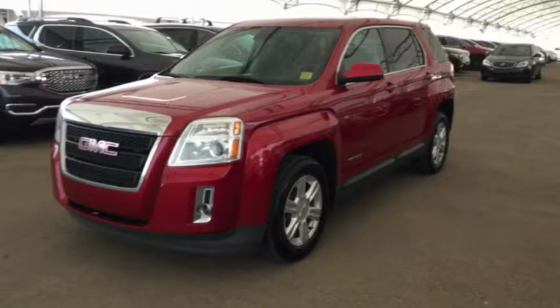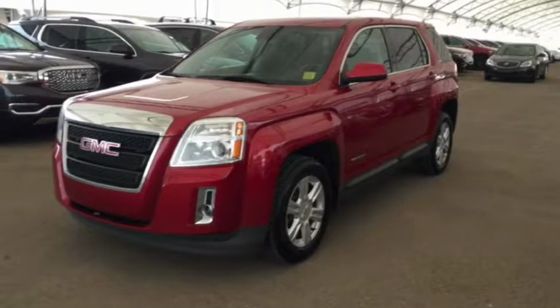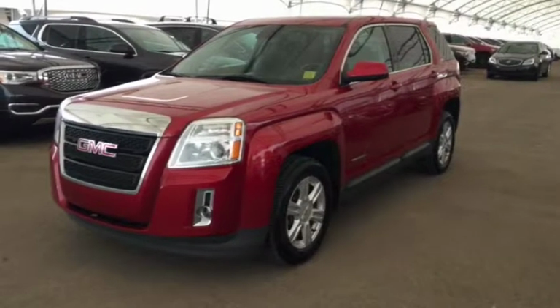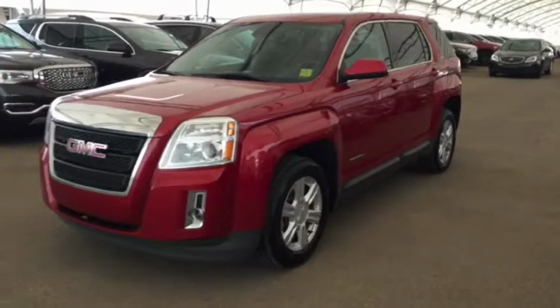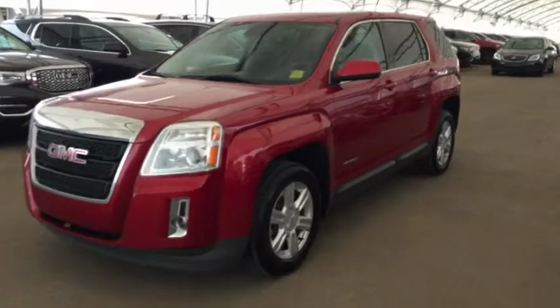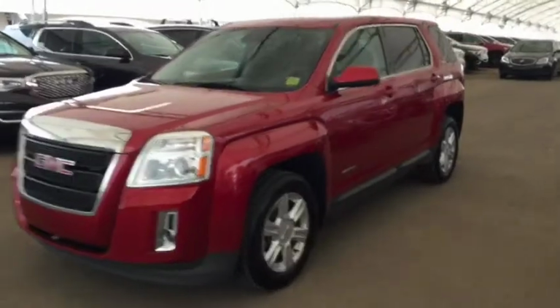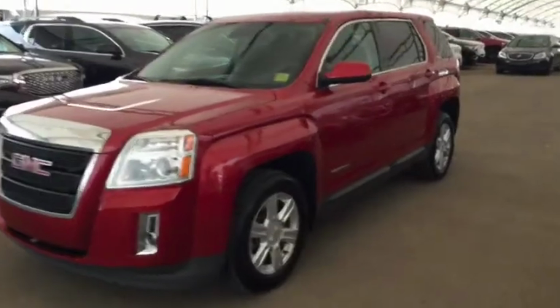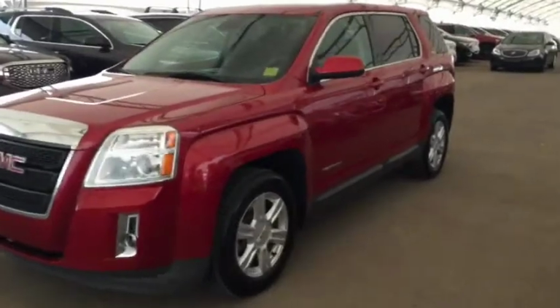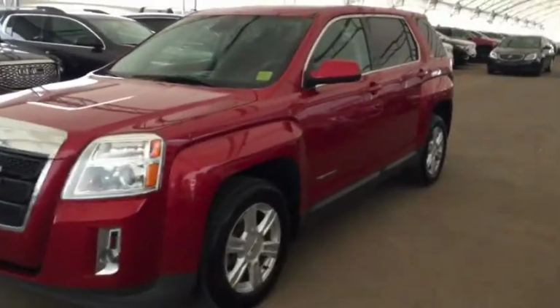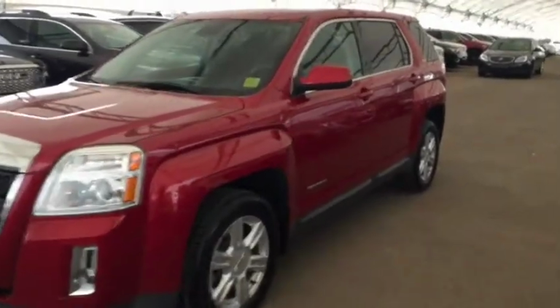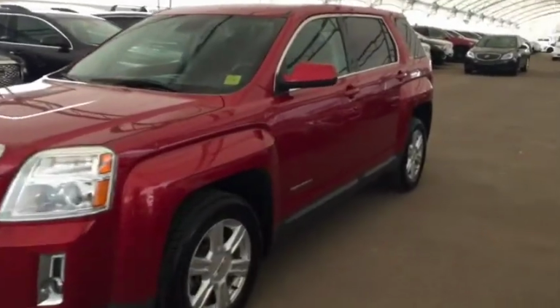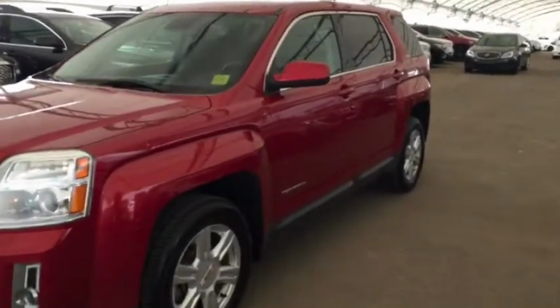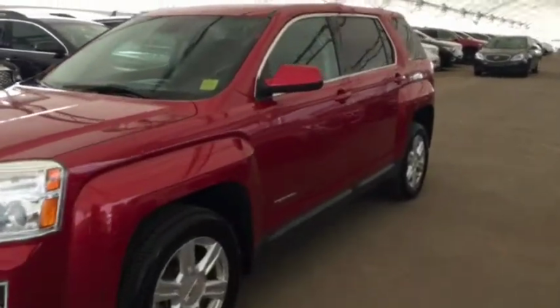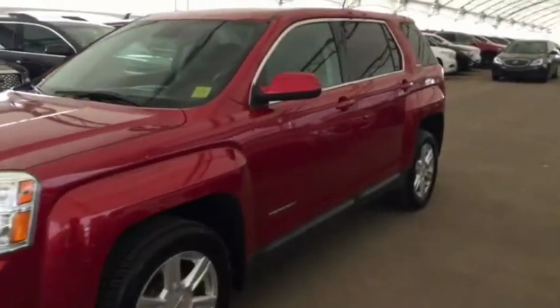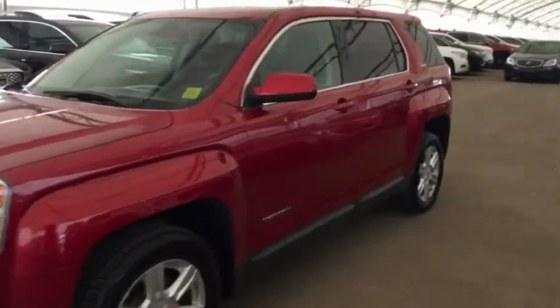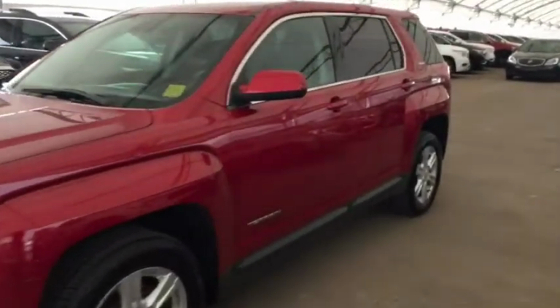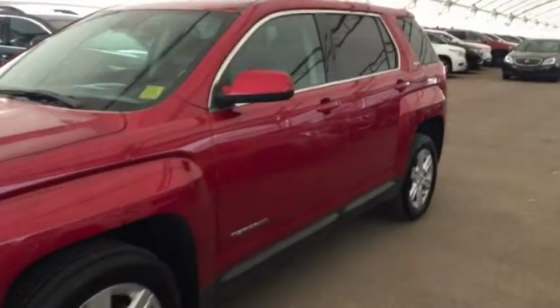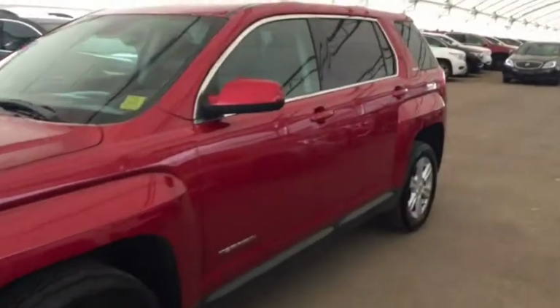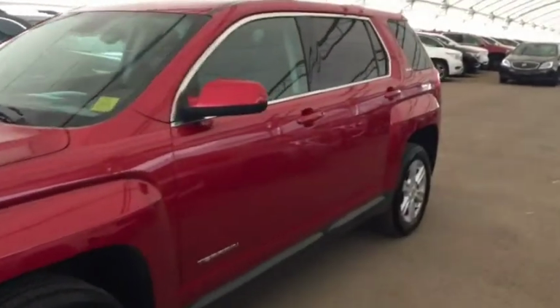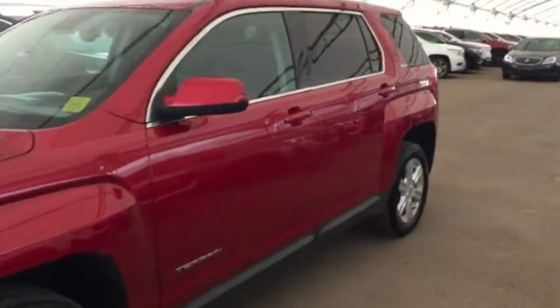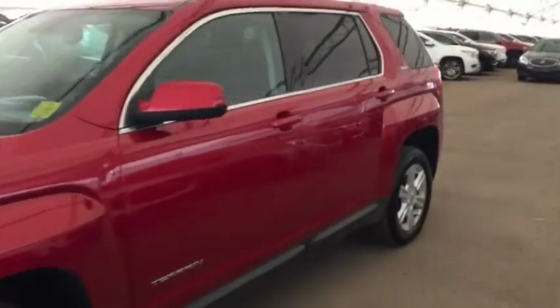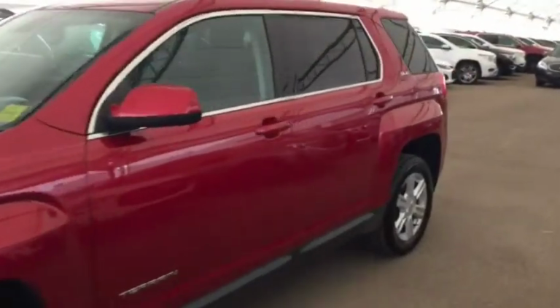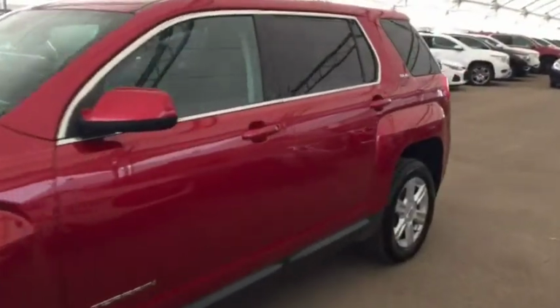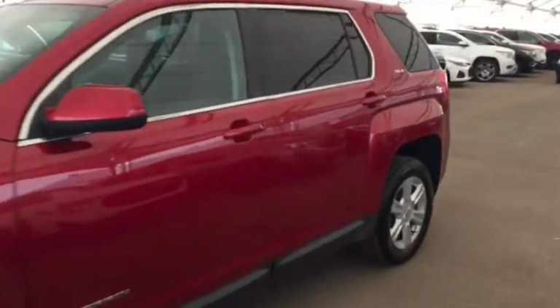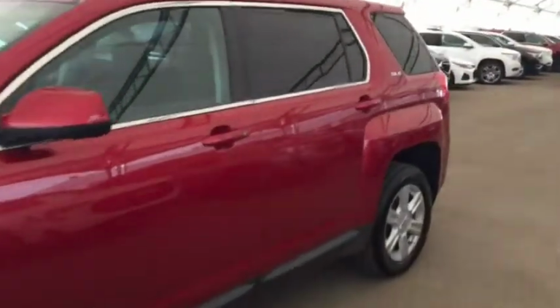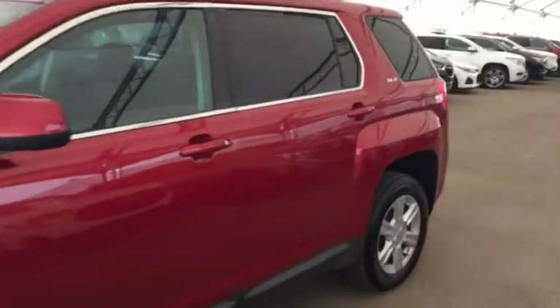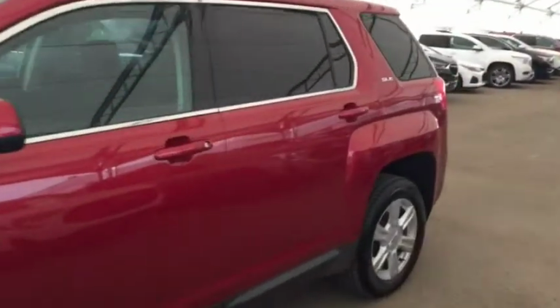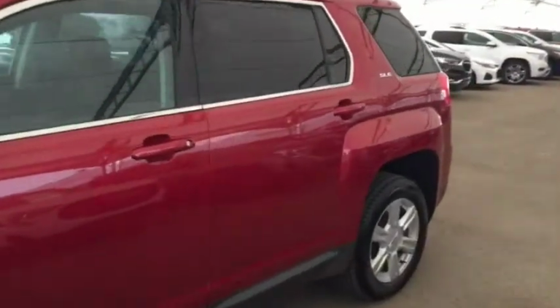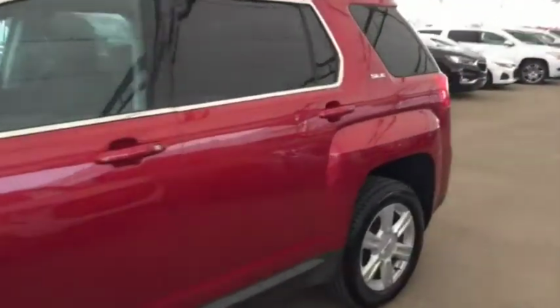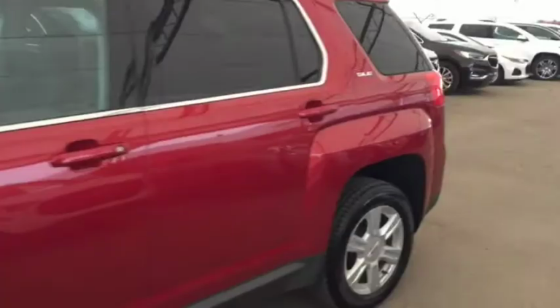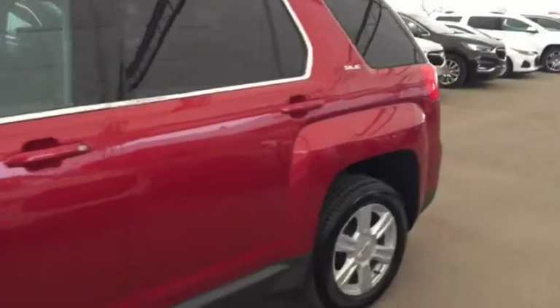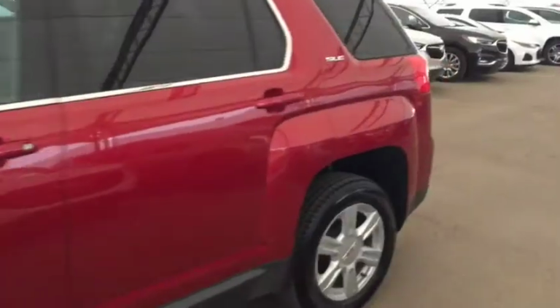Welcome to Davis Chevrolet. This is a pre-owned 2014 GMC Terrain in the color red.